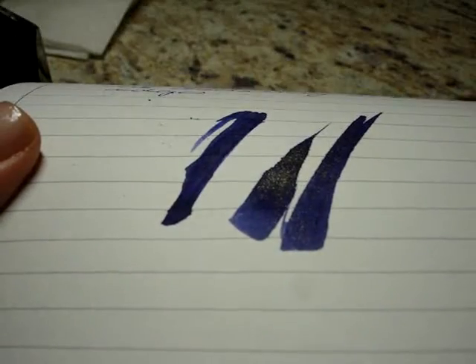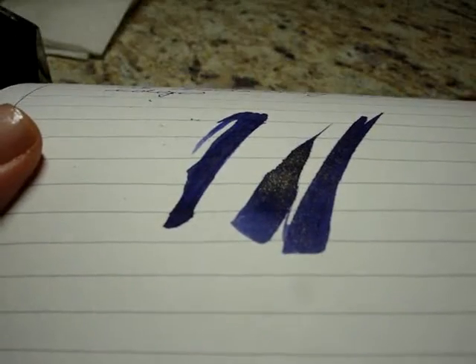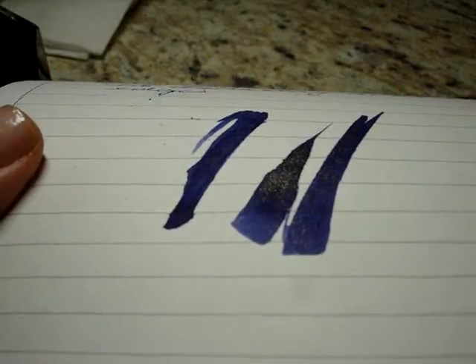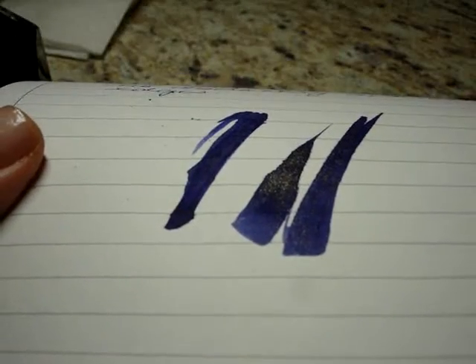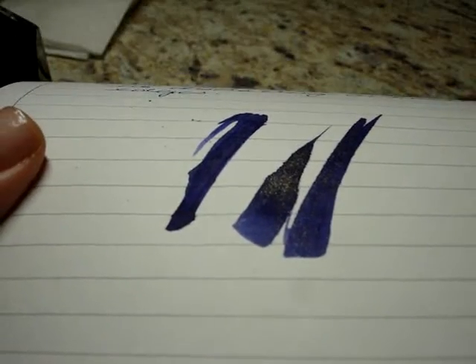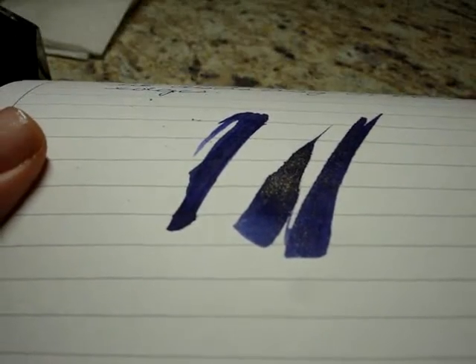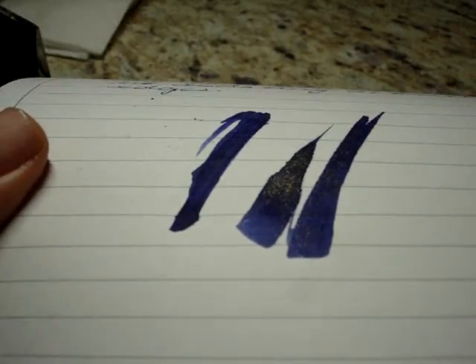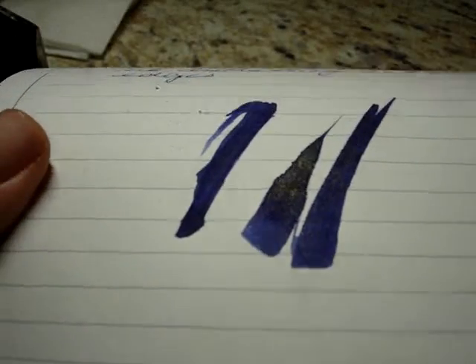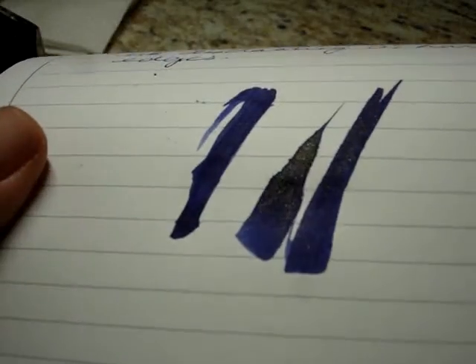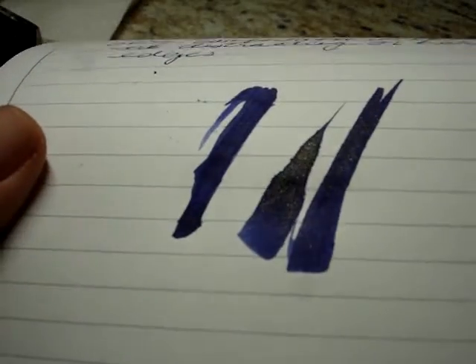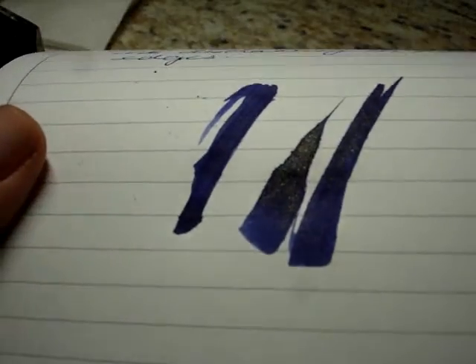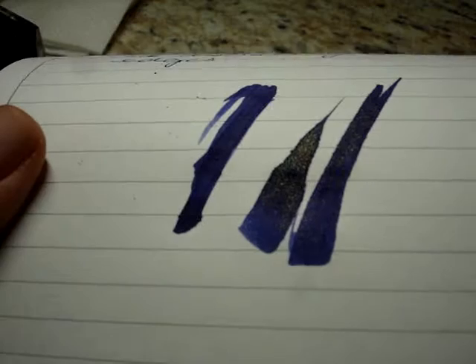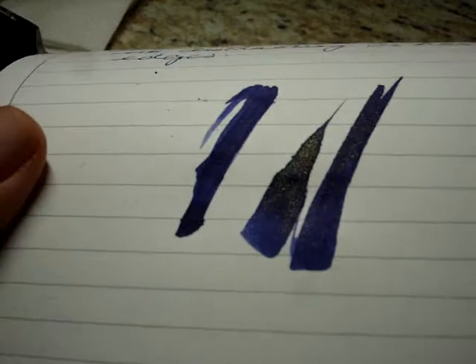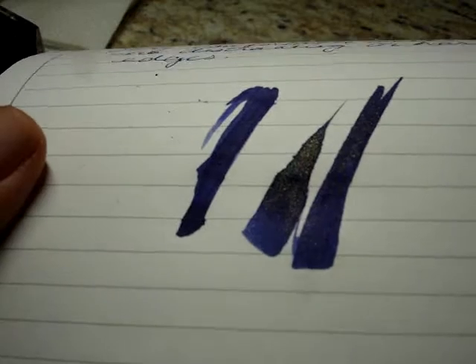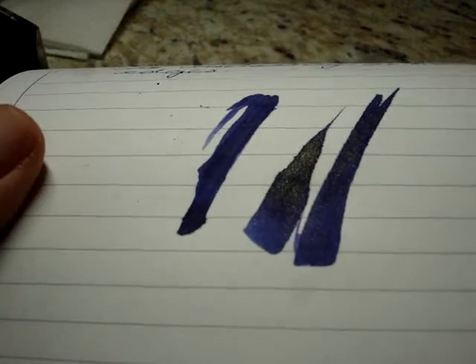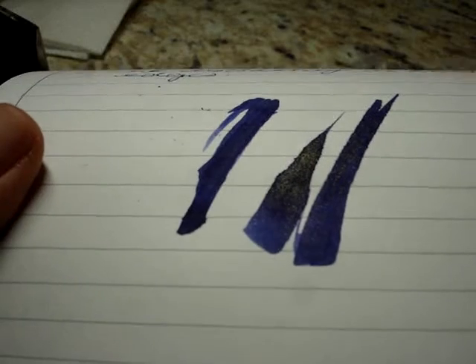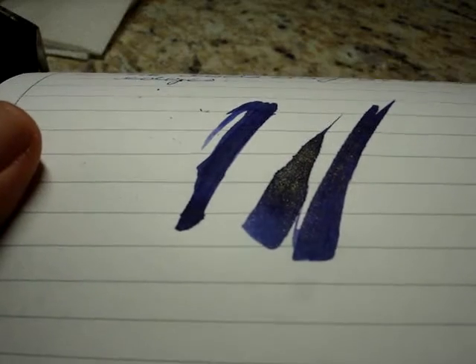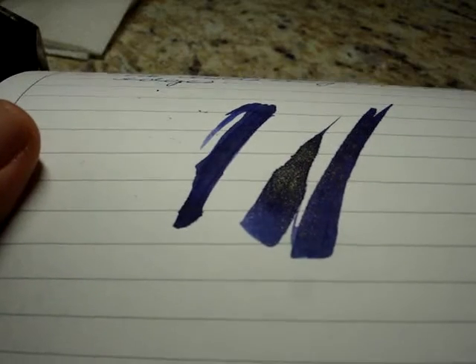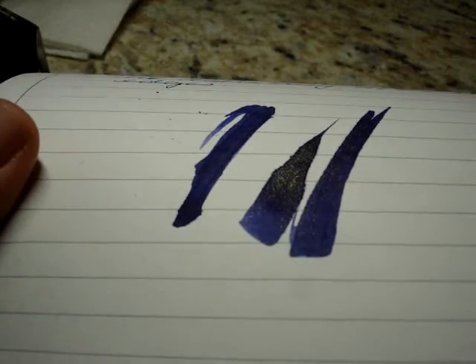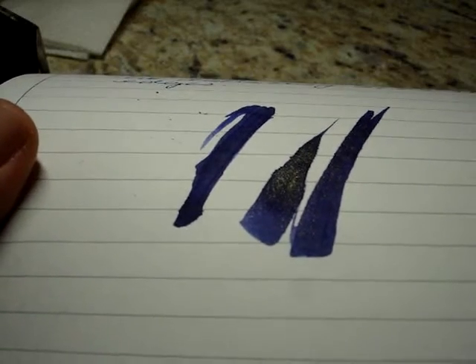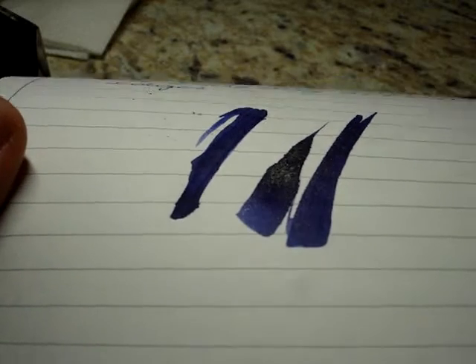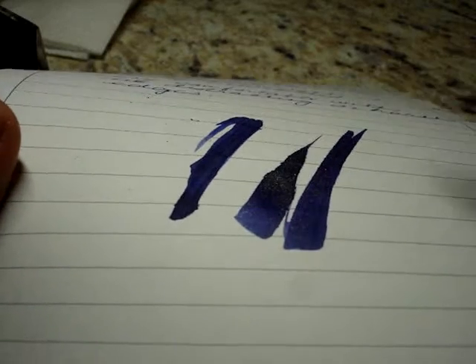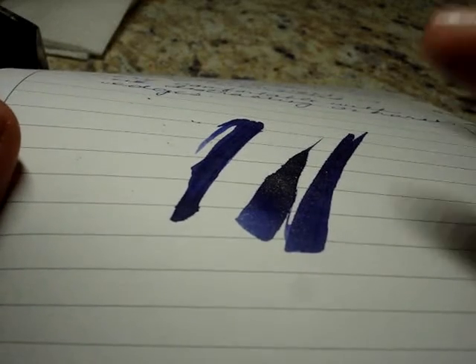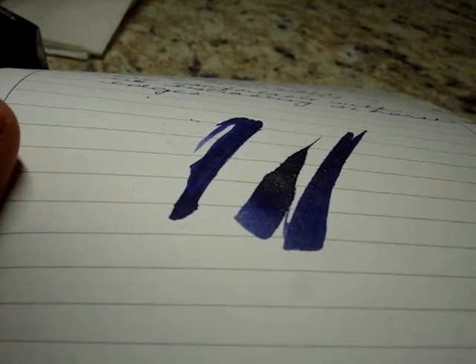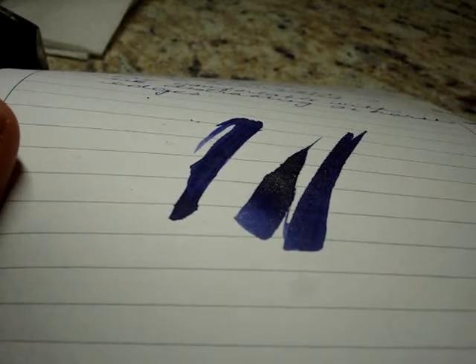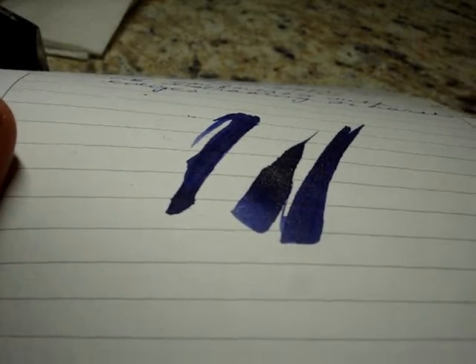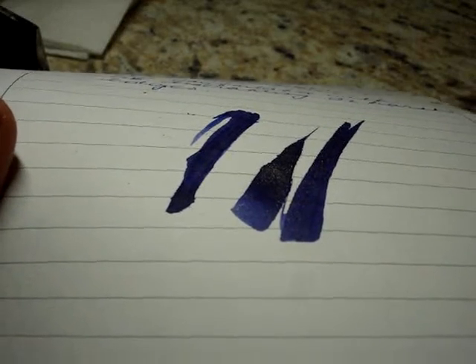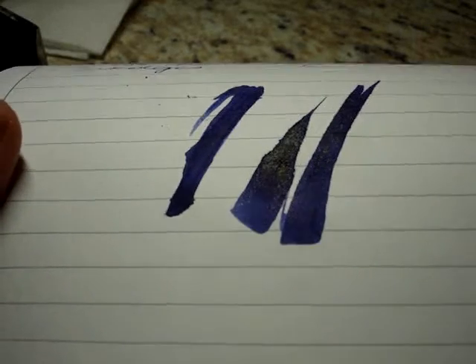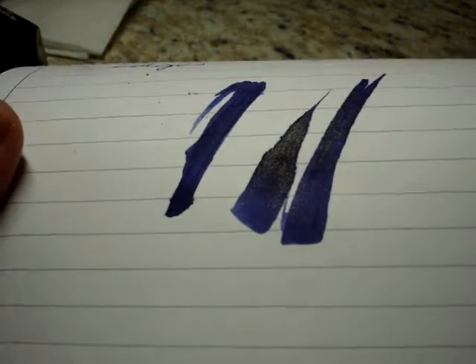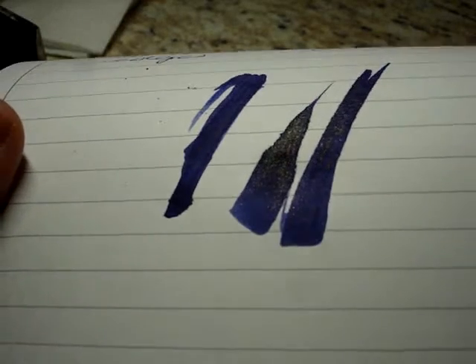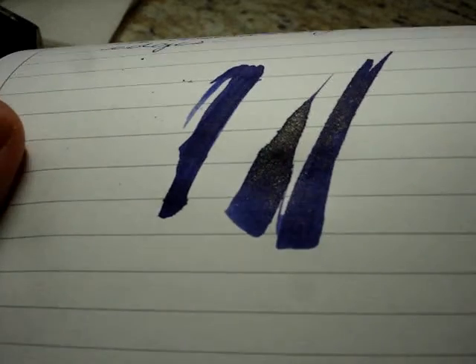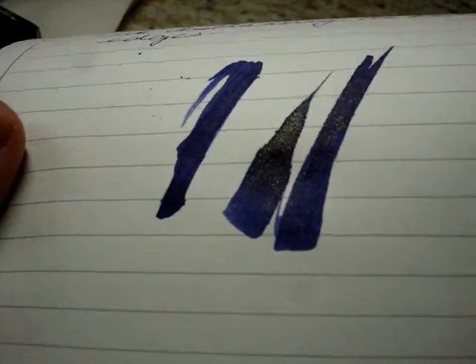That is beautiful — it's like a royal blue with gold shimmer all throughout.